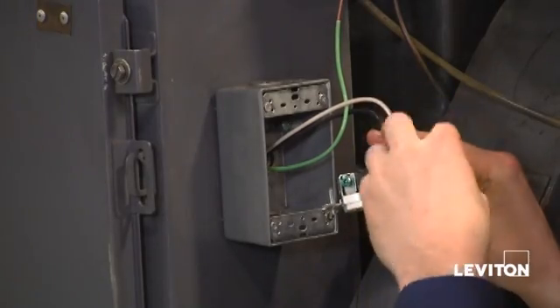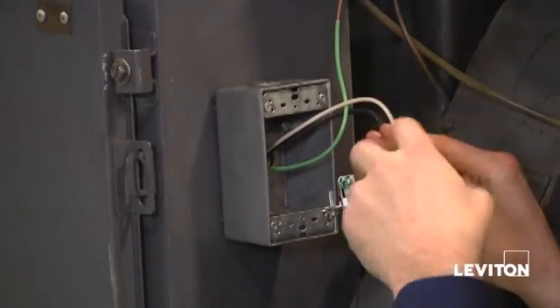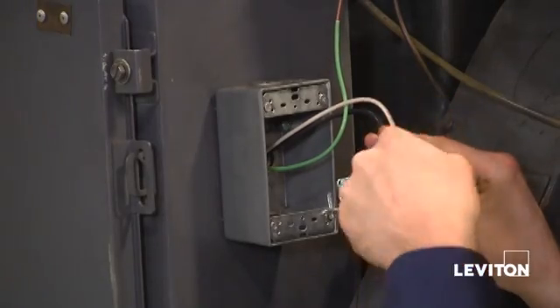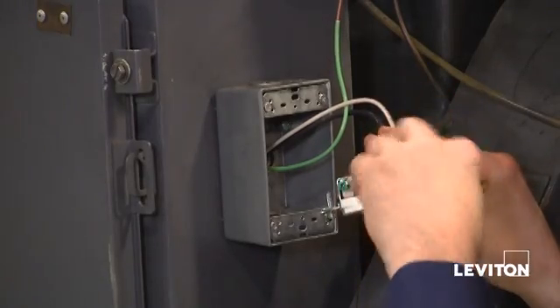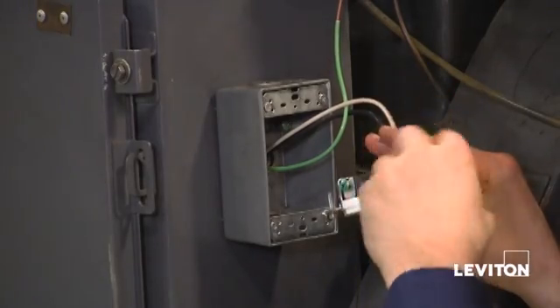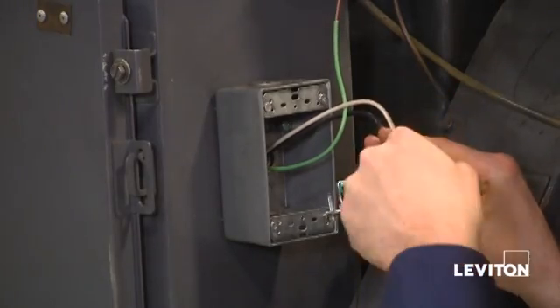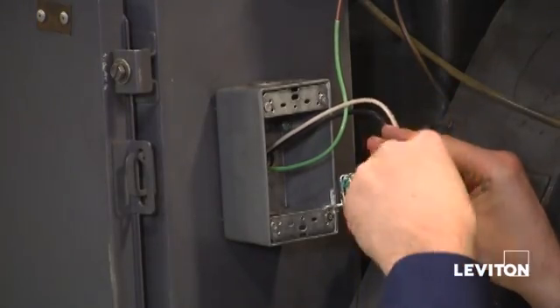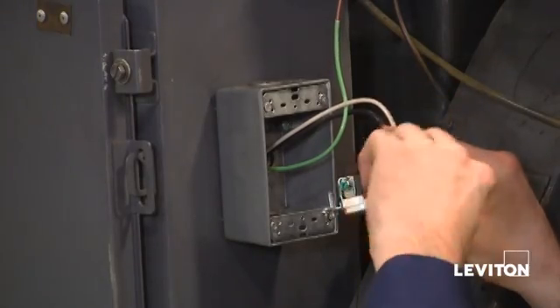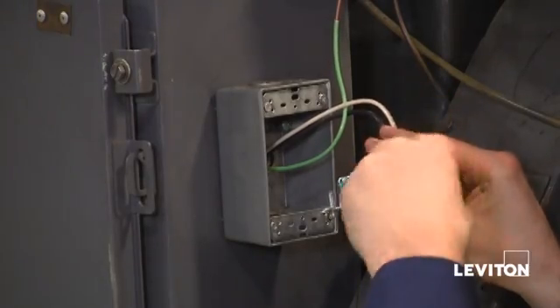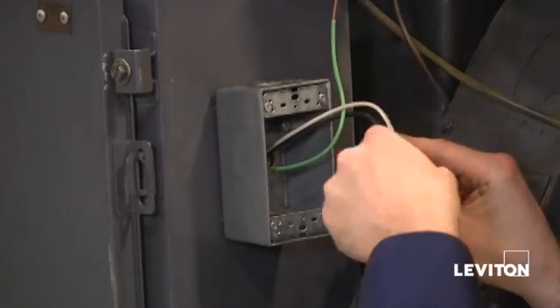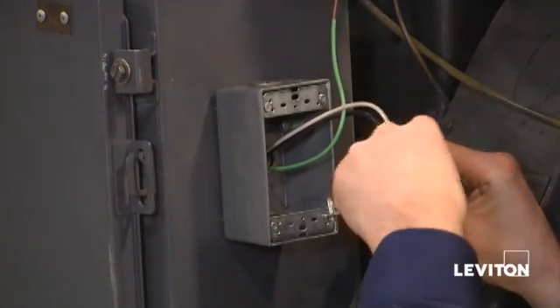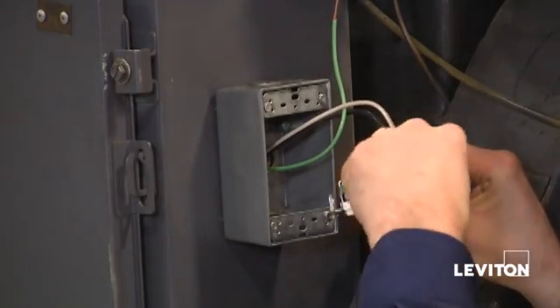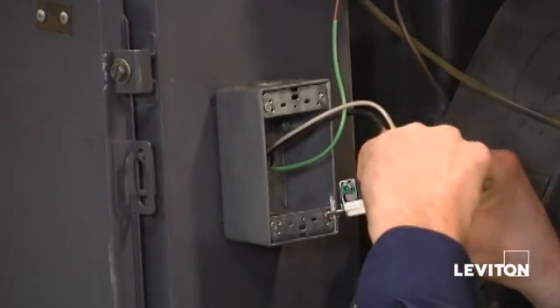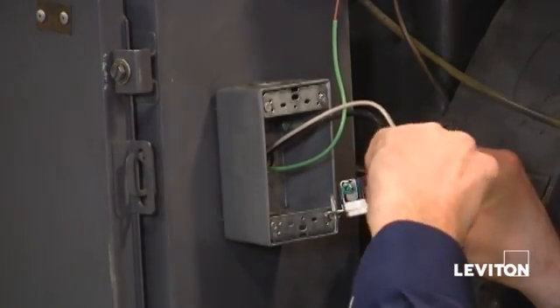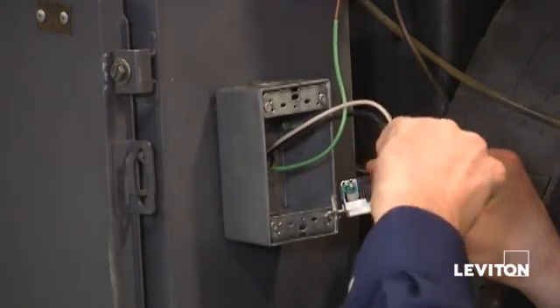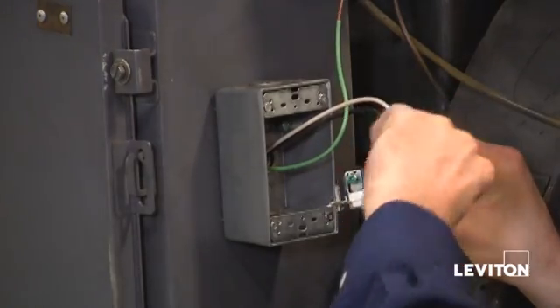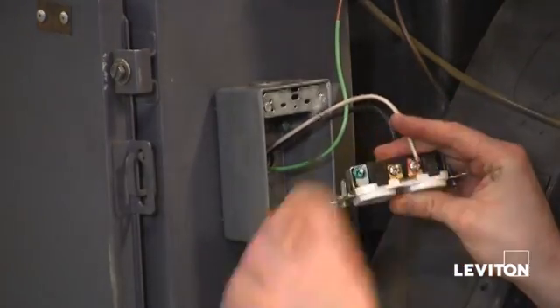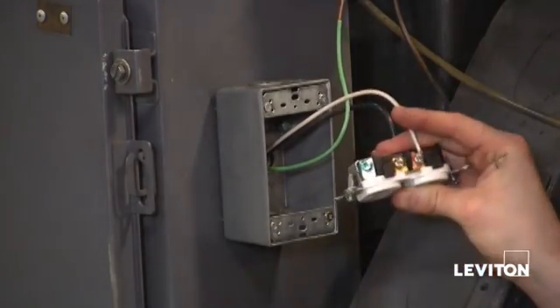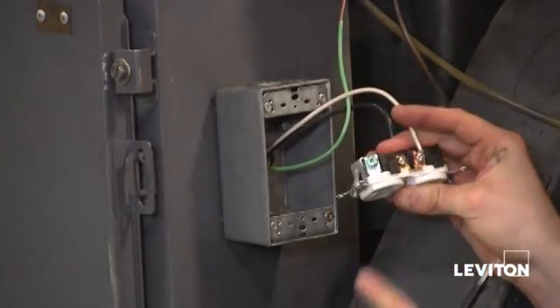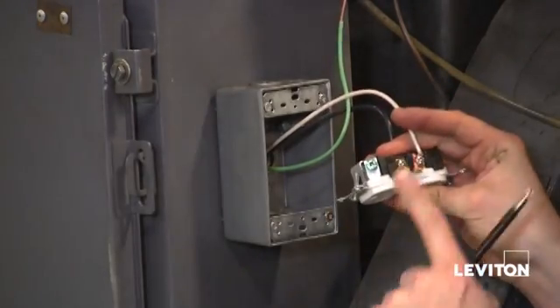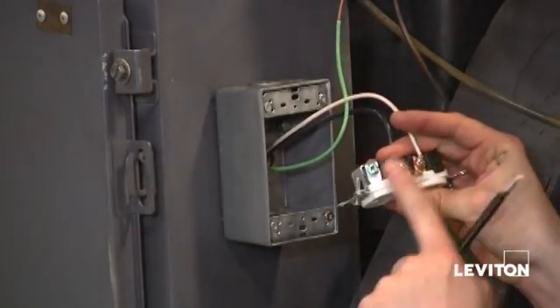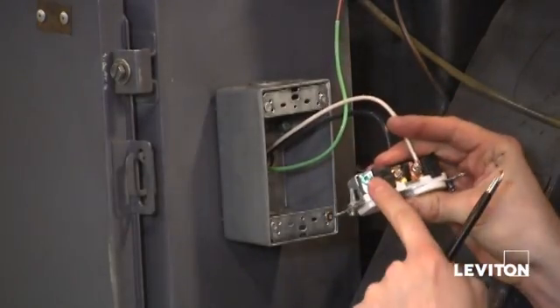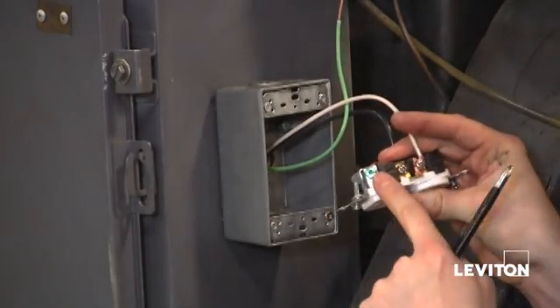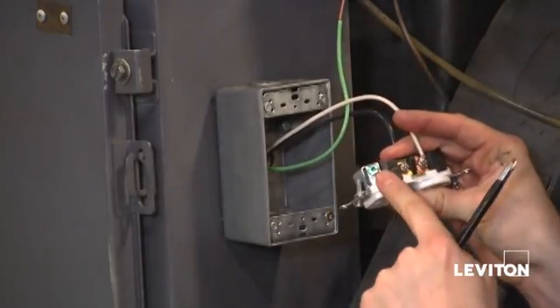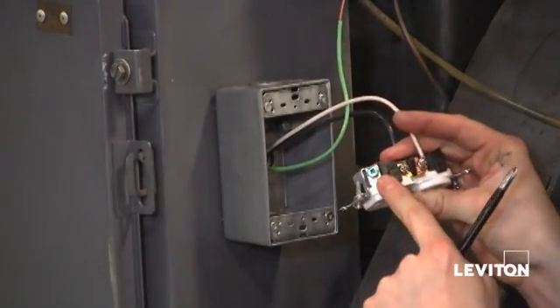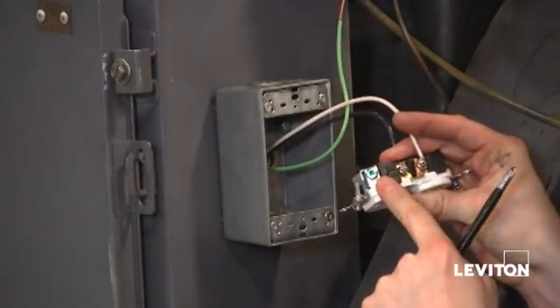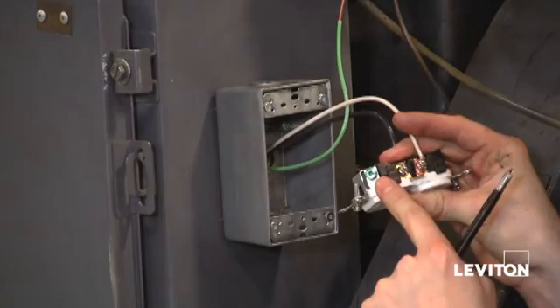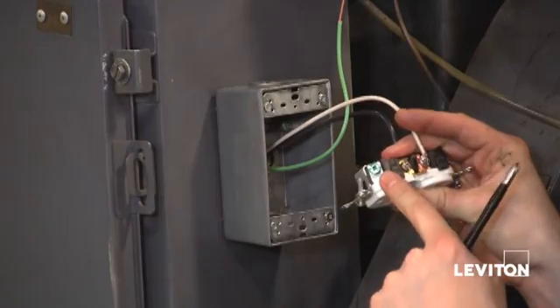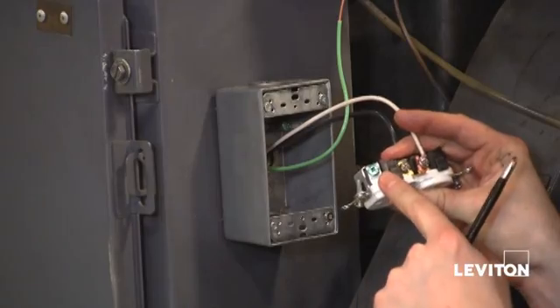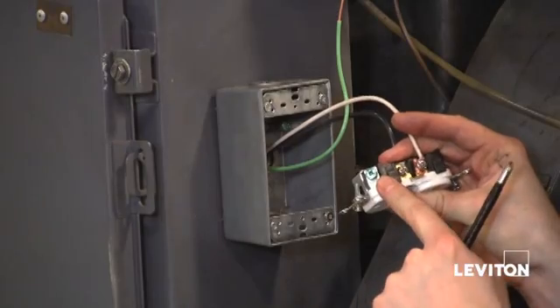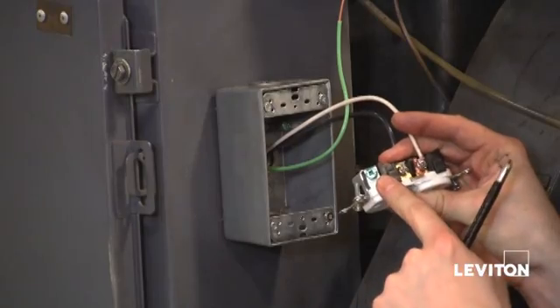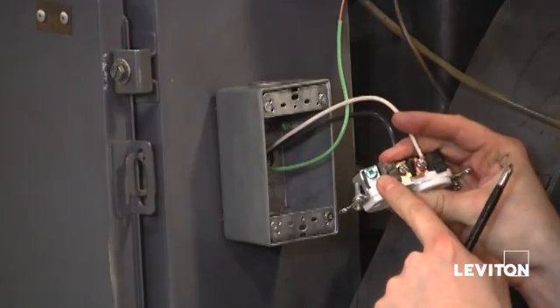Now I'm going to do the exact same thing with my ground wire on my green screw, or my ground screw.